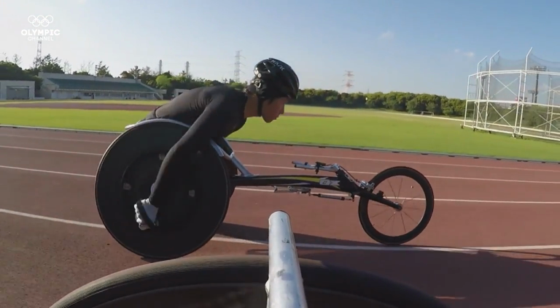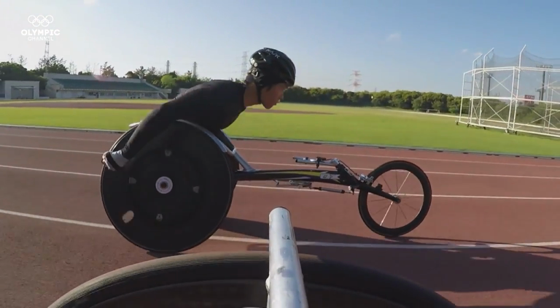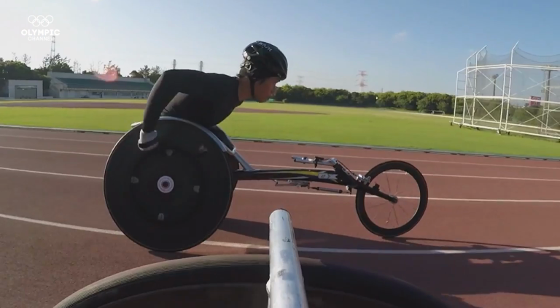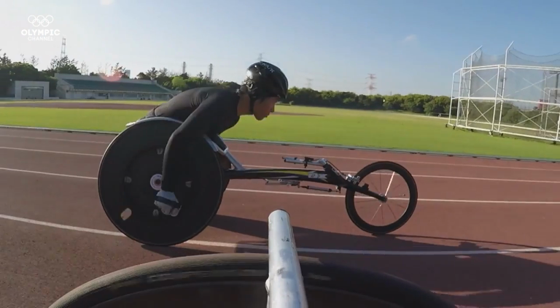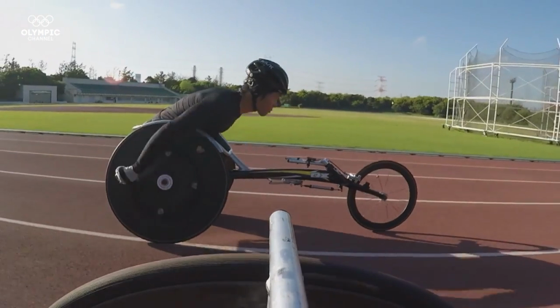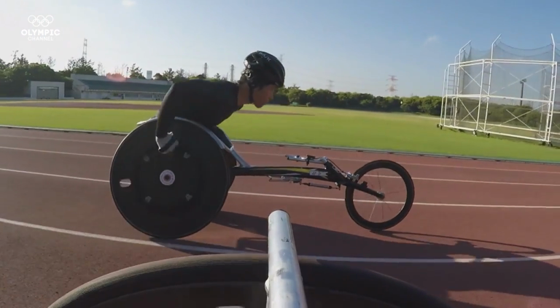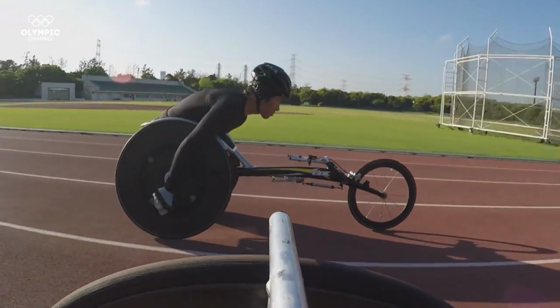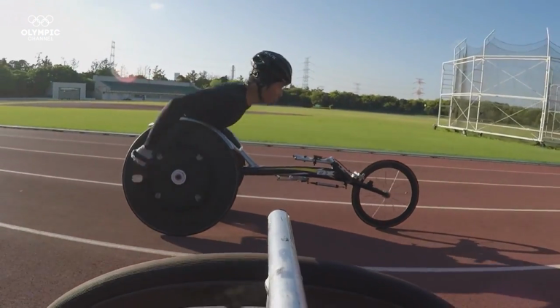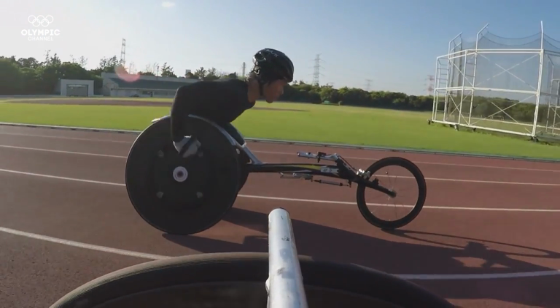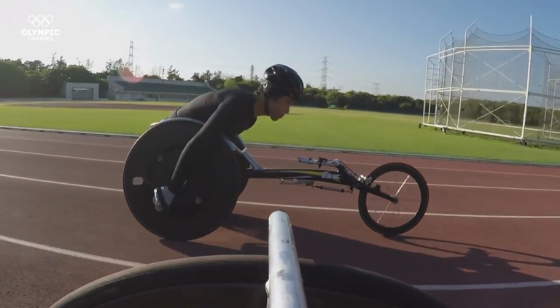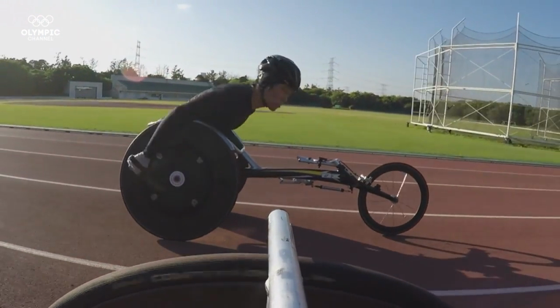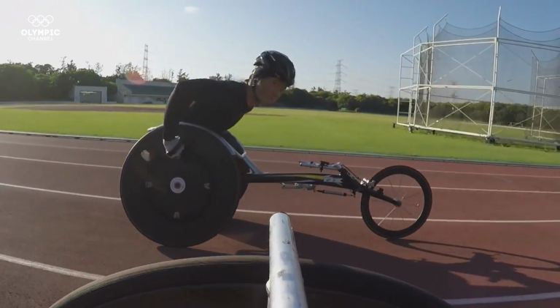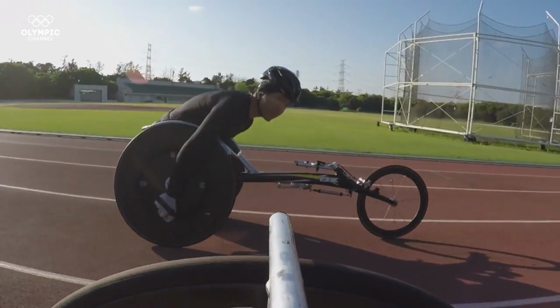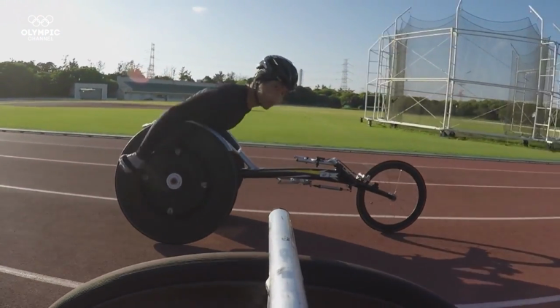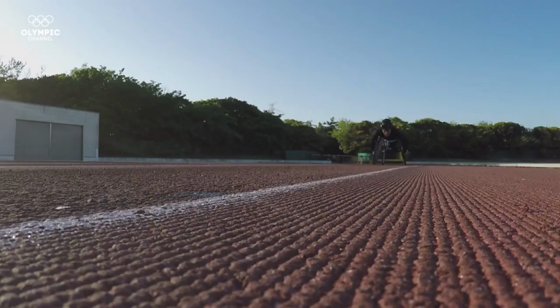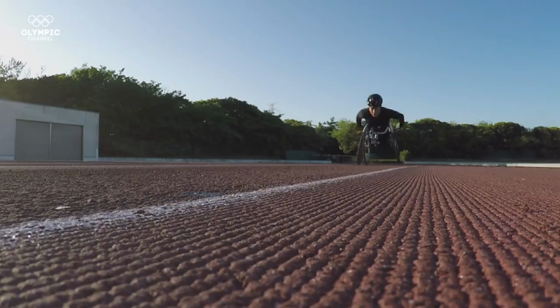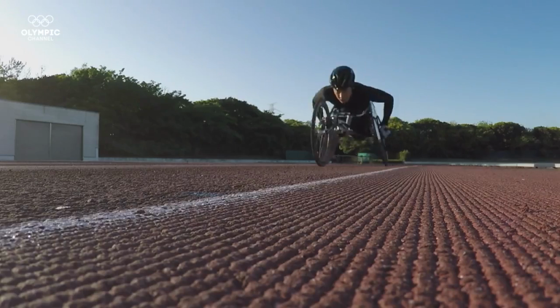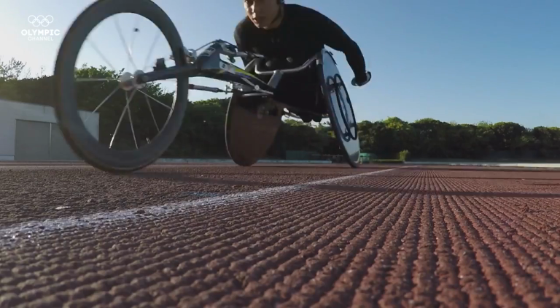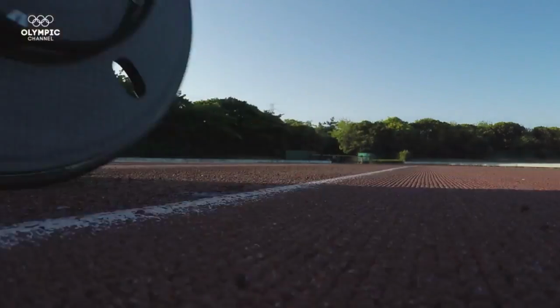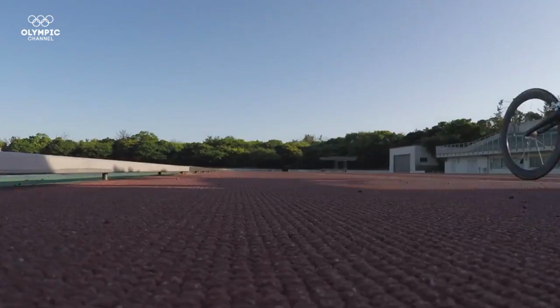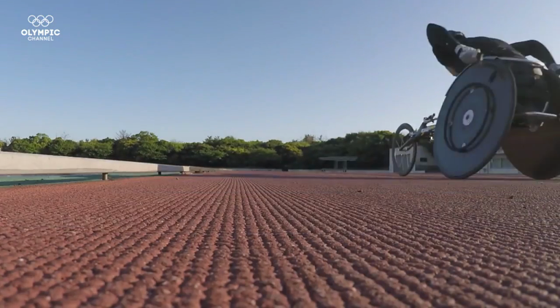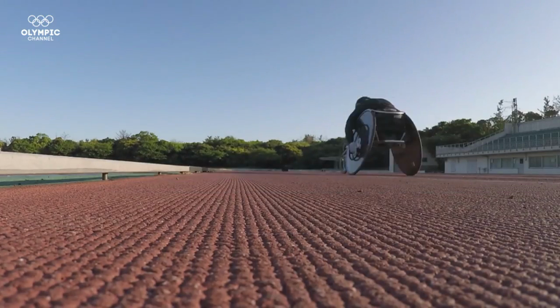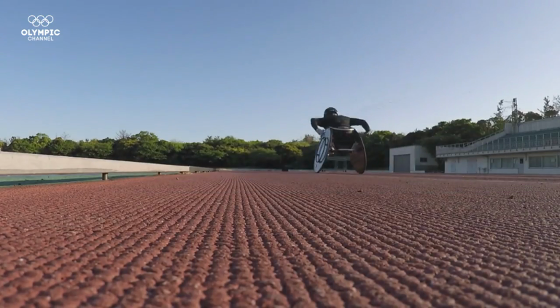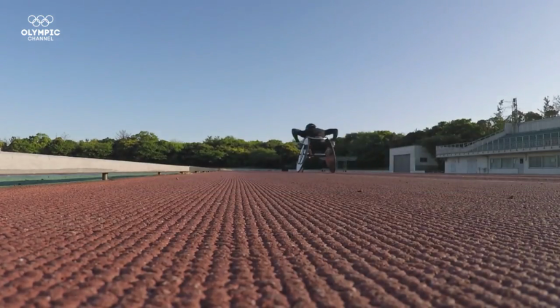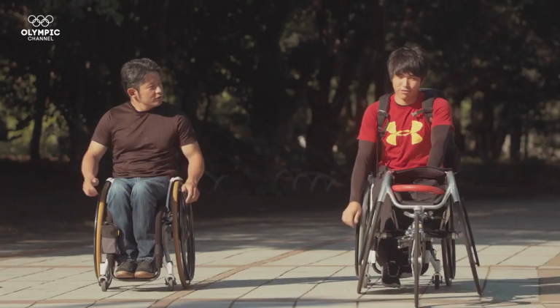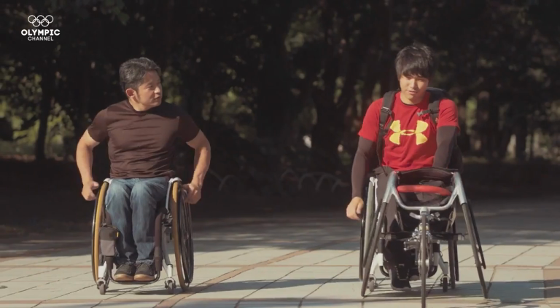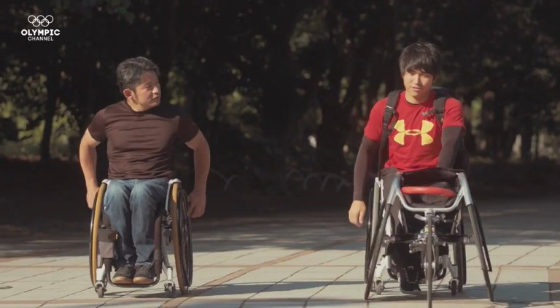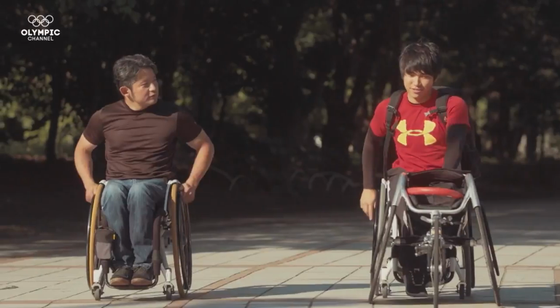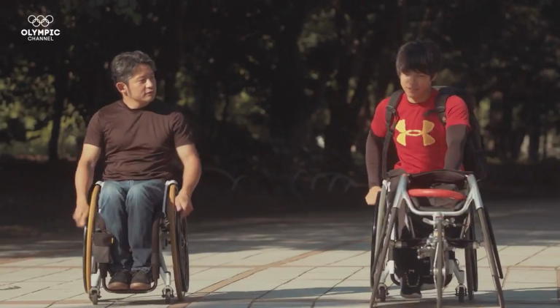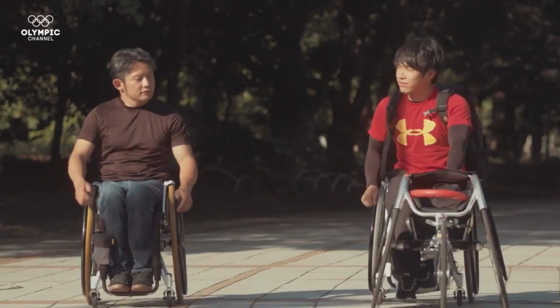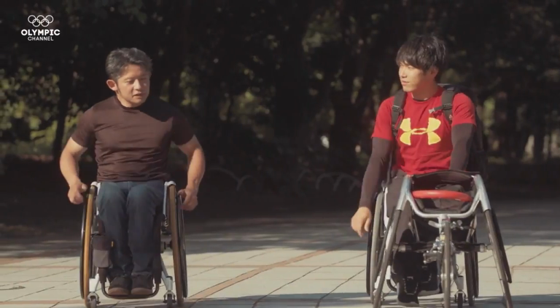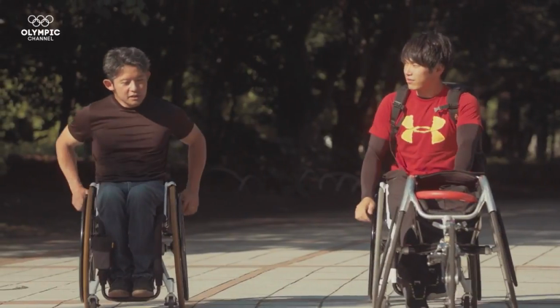With a parallel development of both technology and athletes, what does the future of wheelchair racing hold in store?